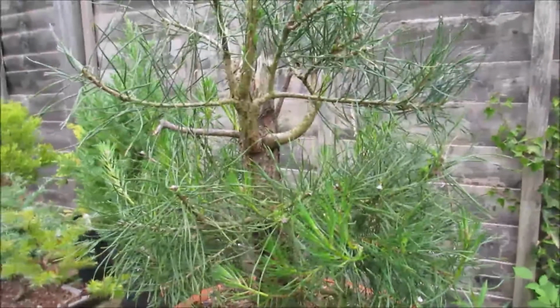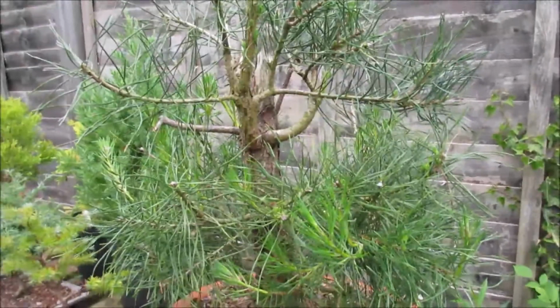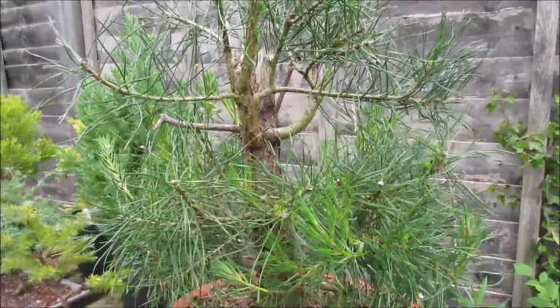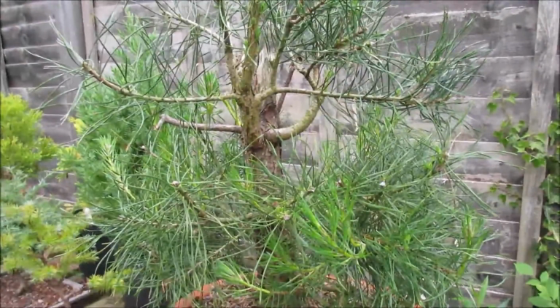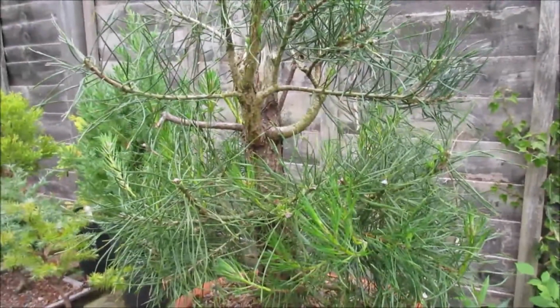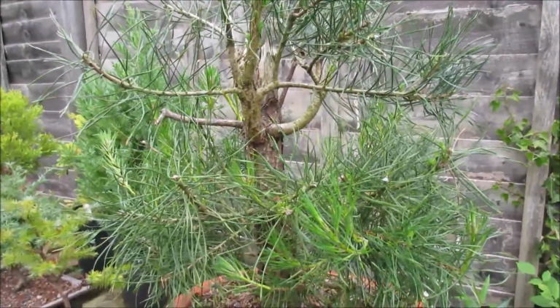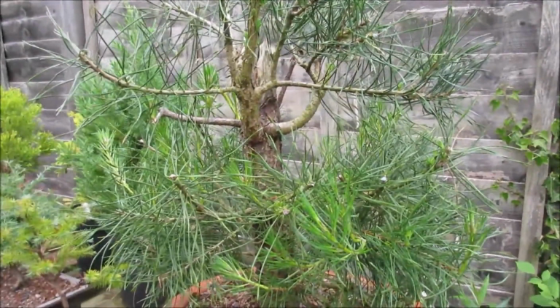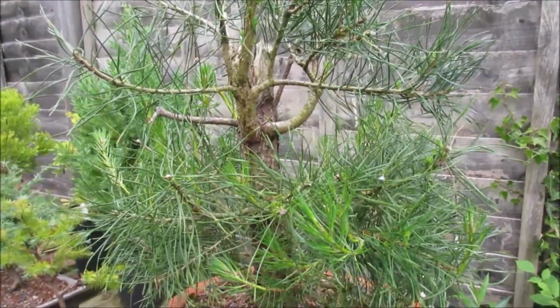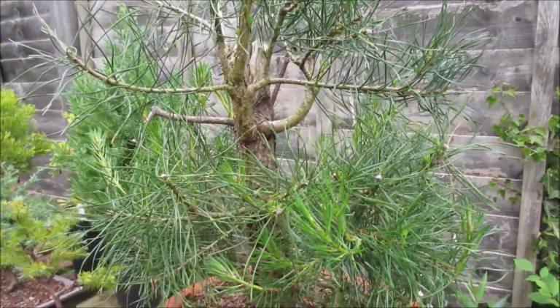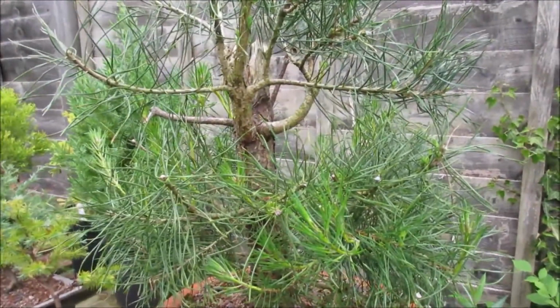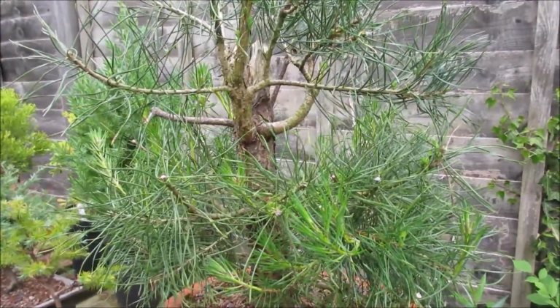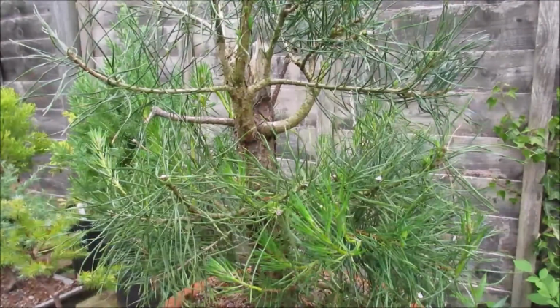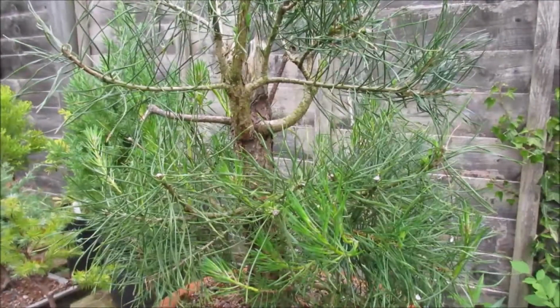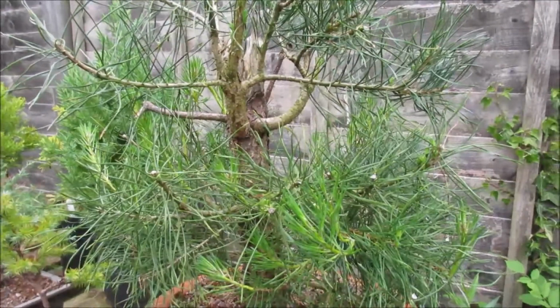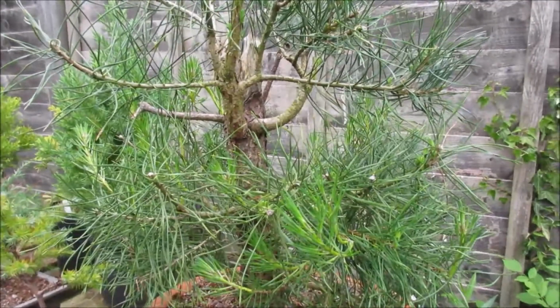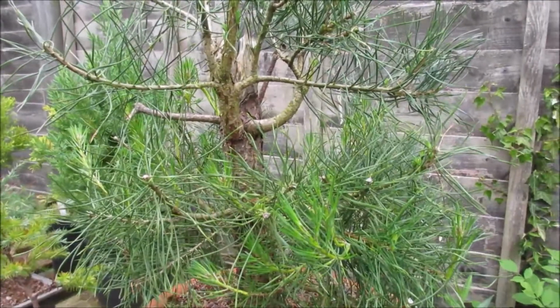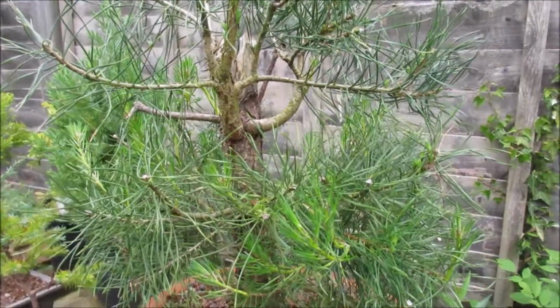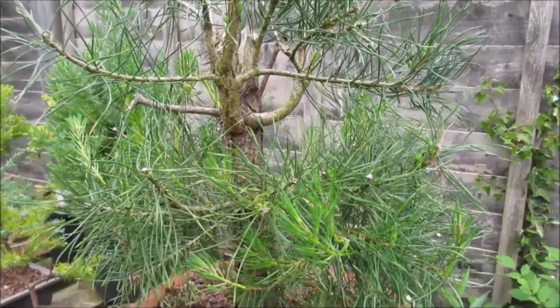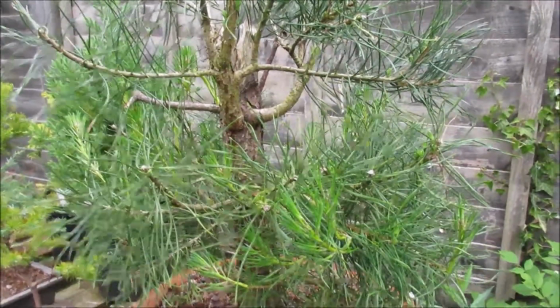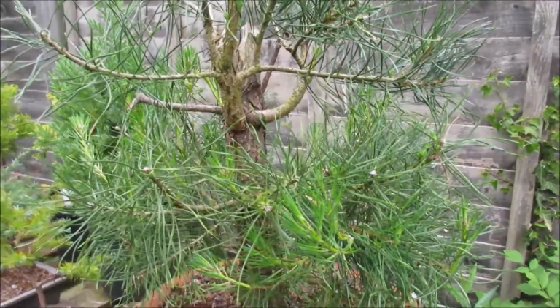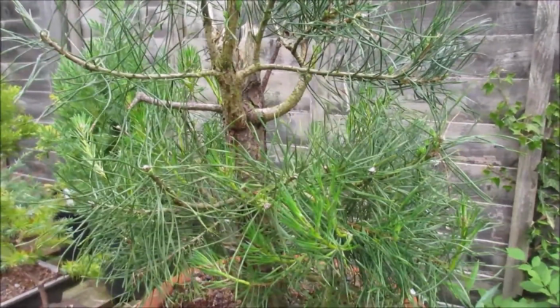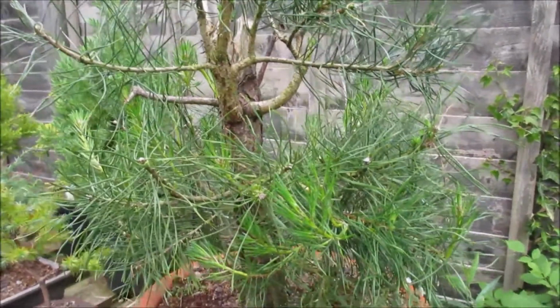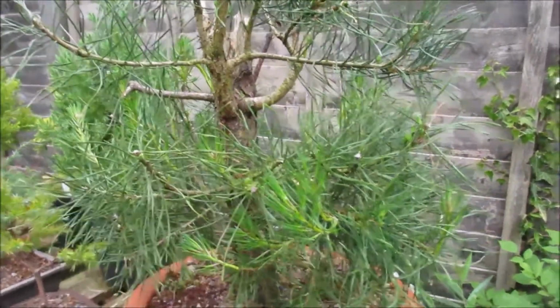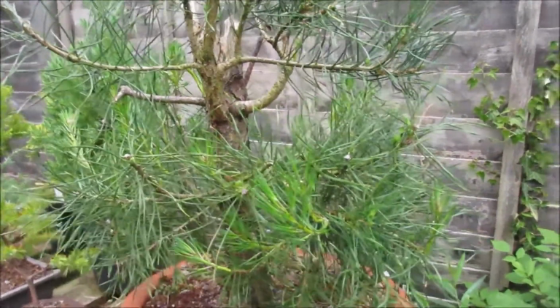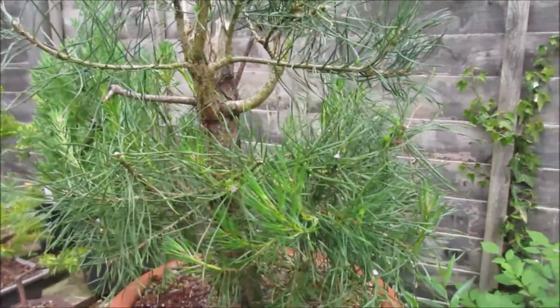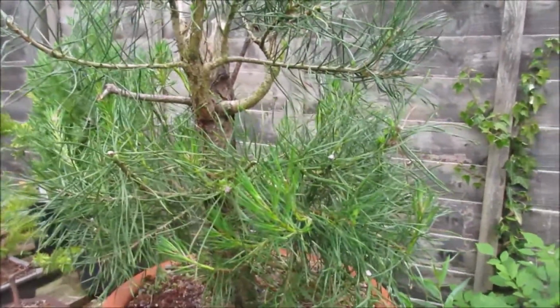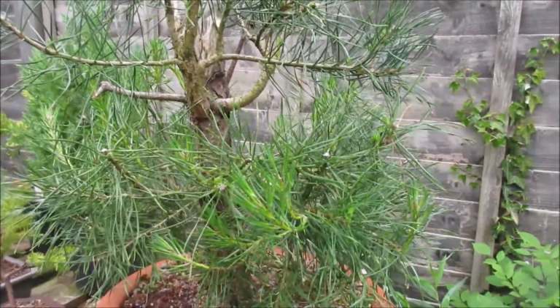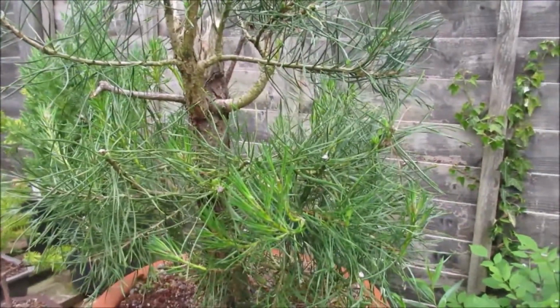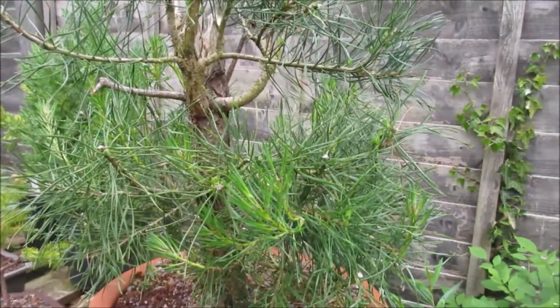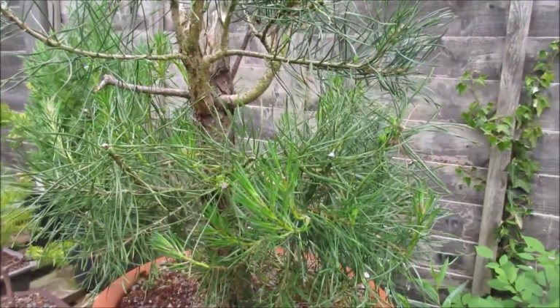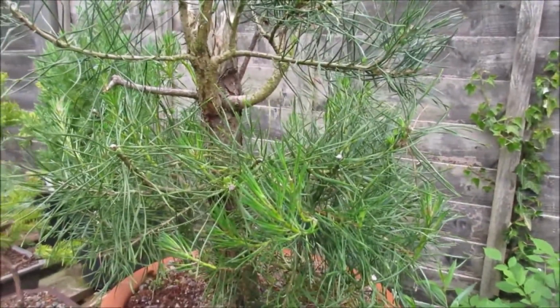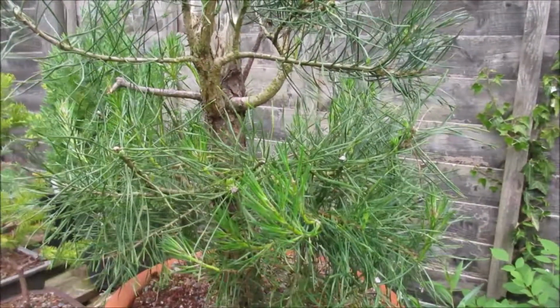Hello everybody. Just a very quick update on this Scots pine.